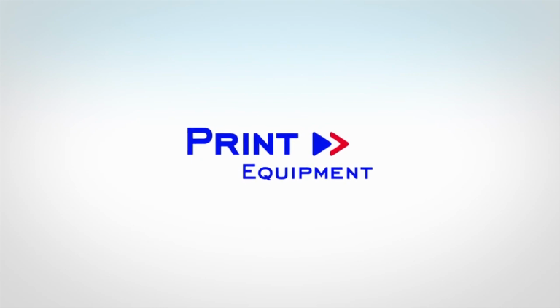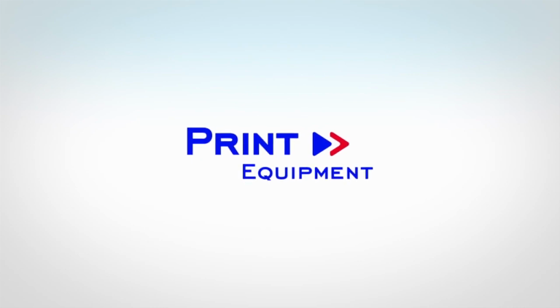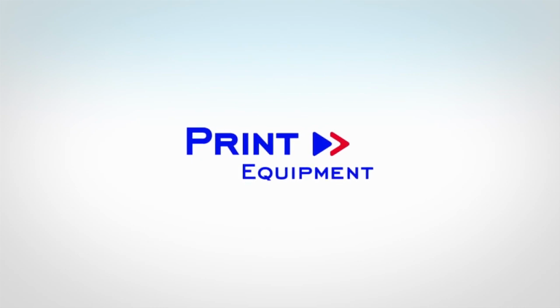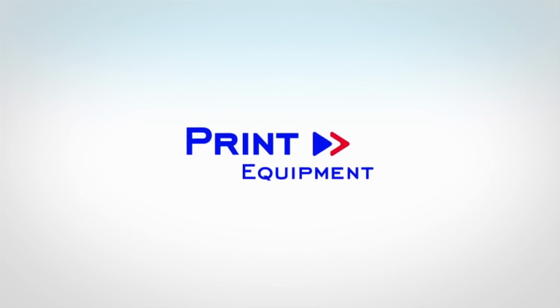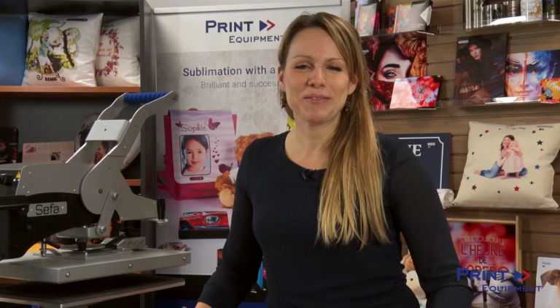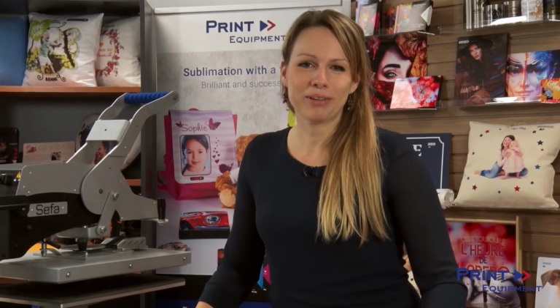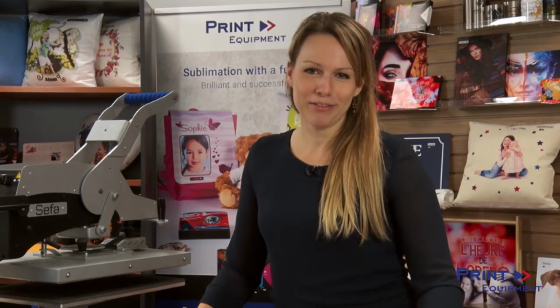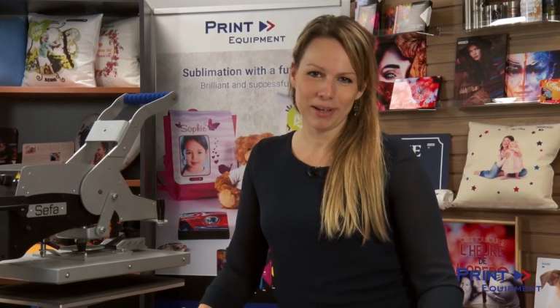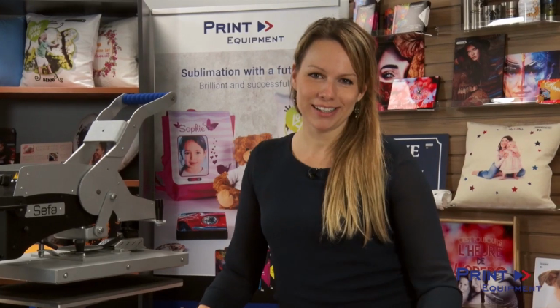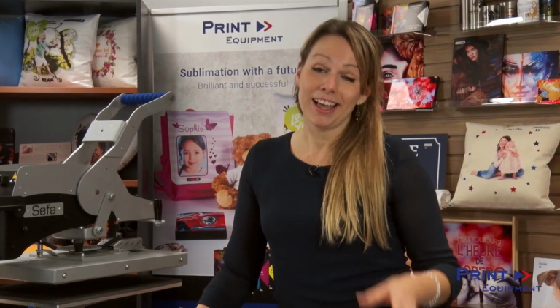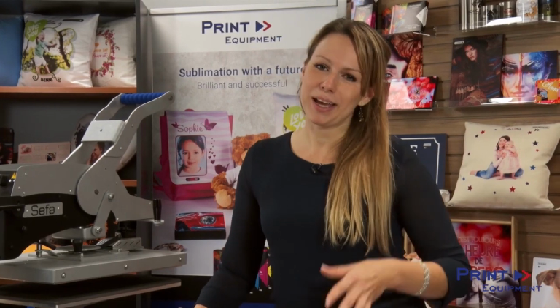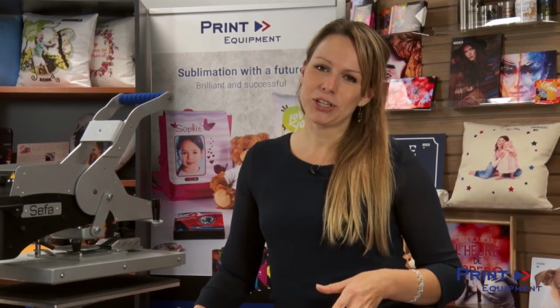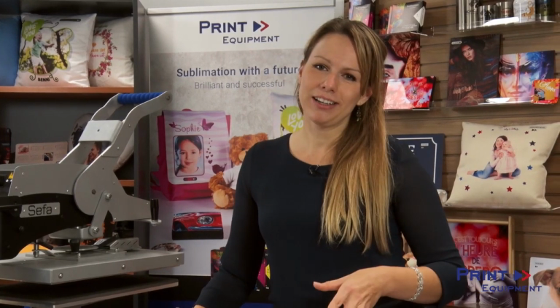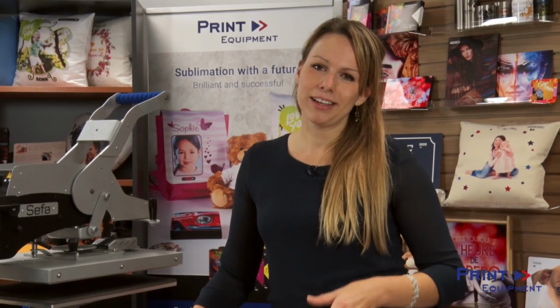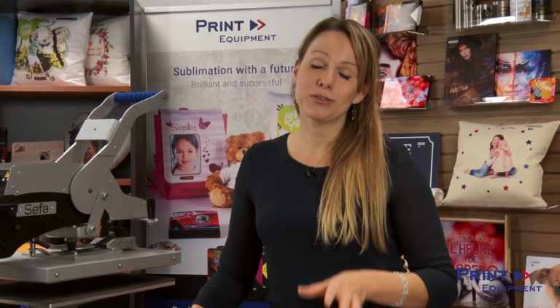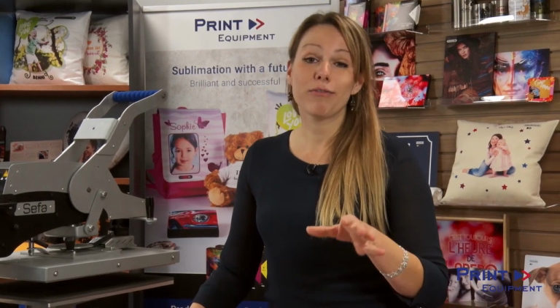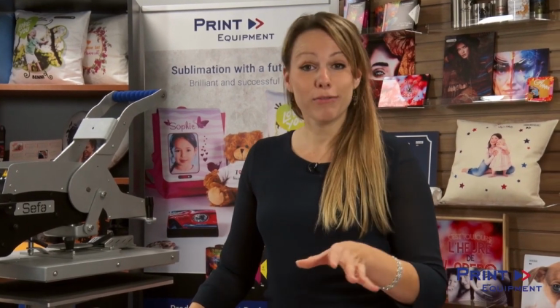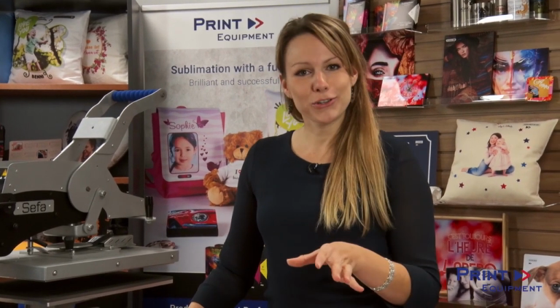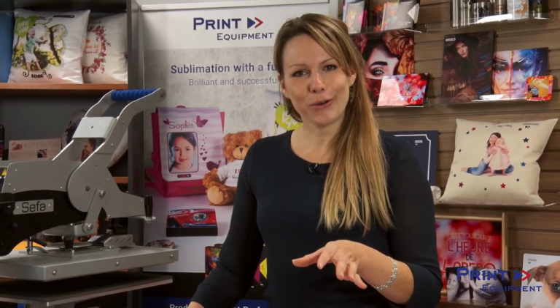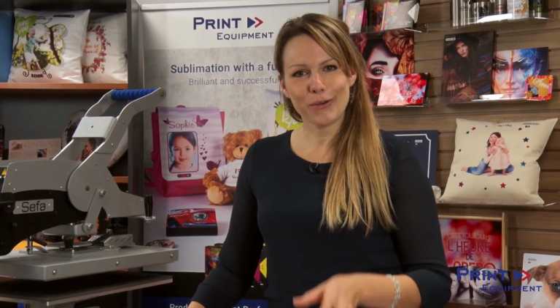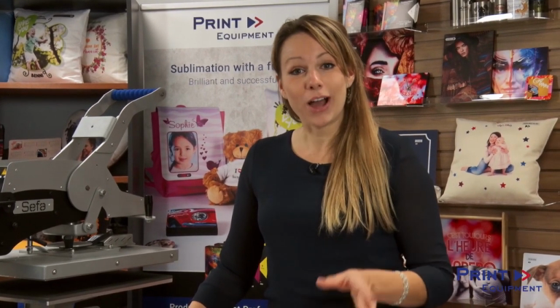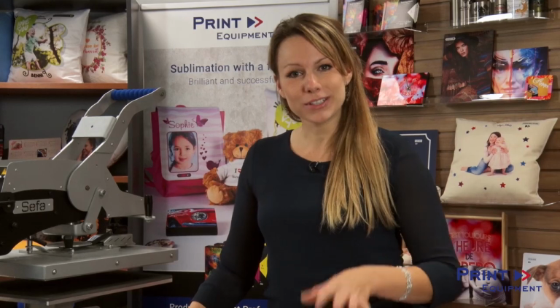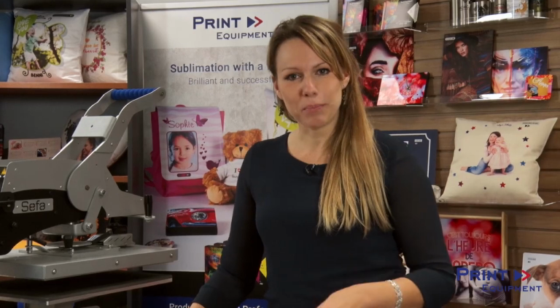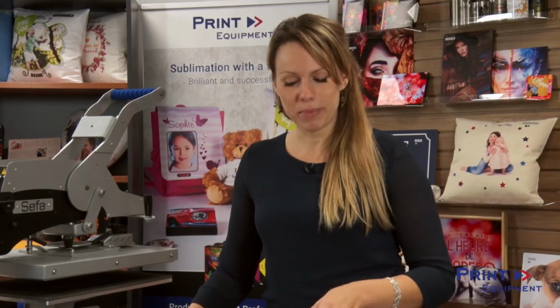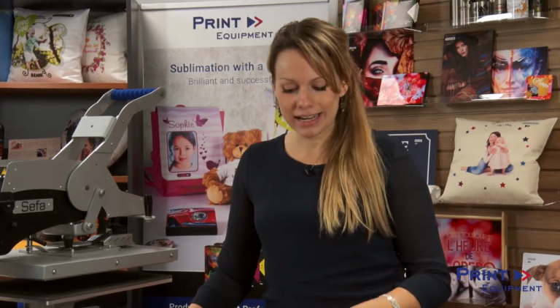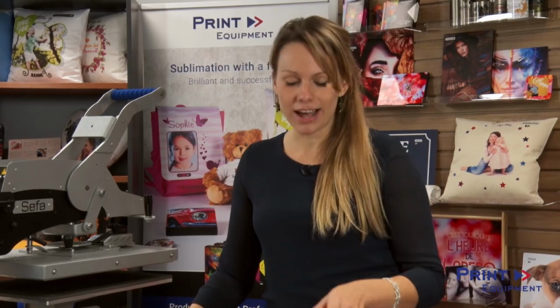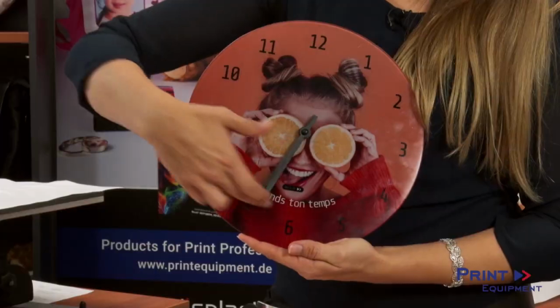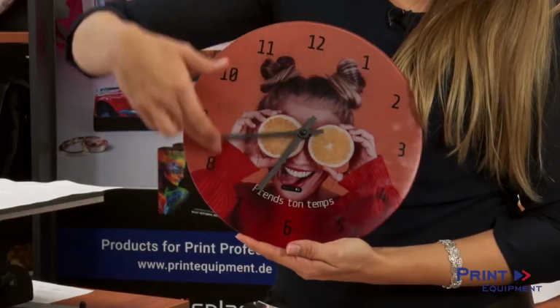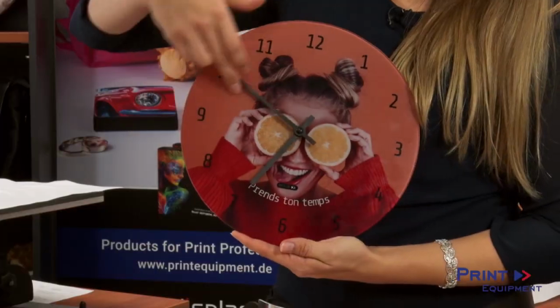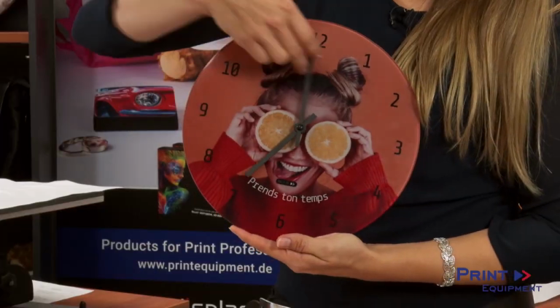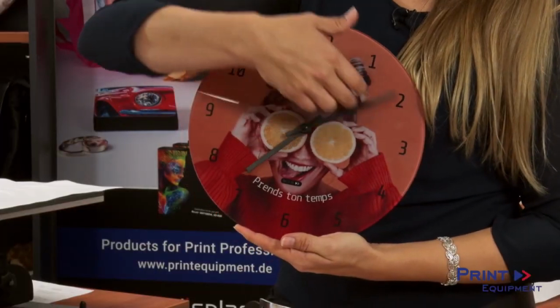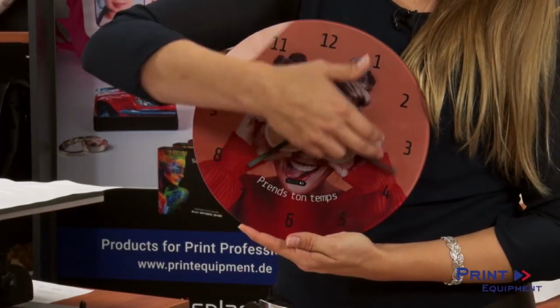Hi and welcome to Print Equipment. I'm Jenny and today we want to show you how to sublimate on a glass clock.